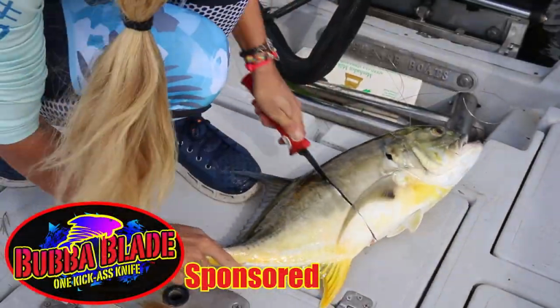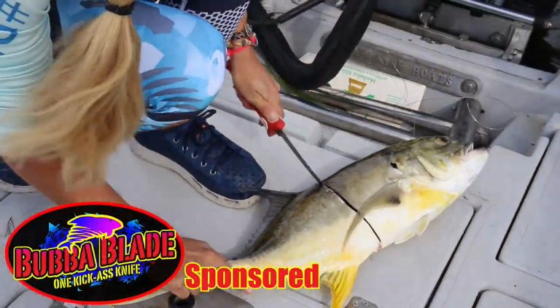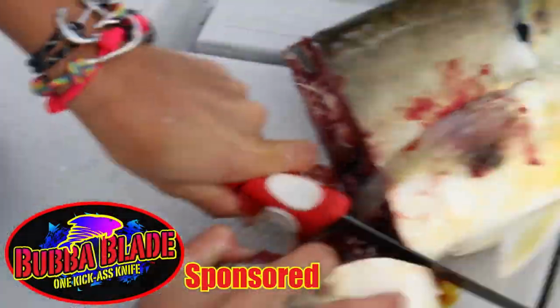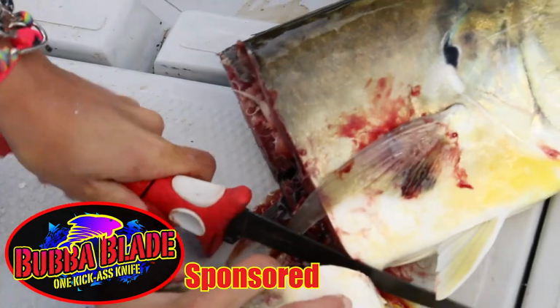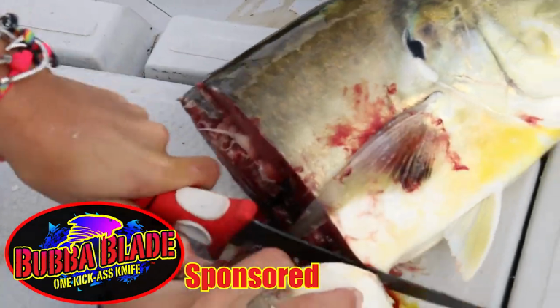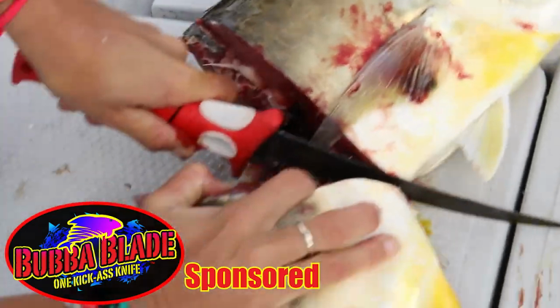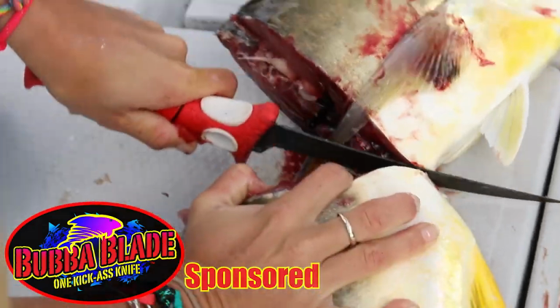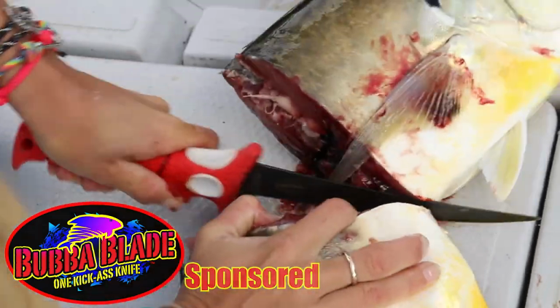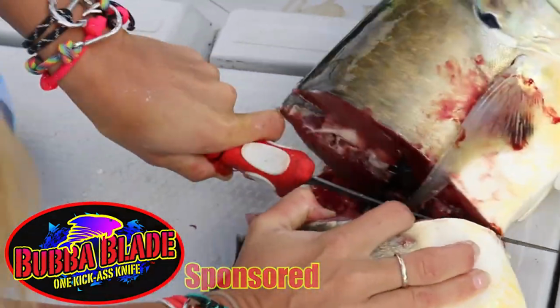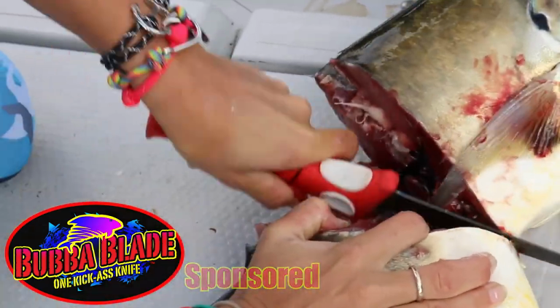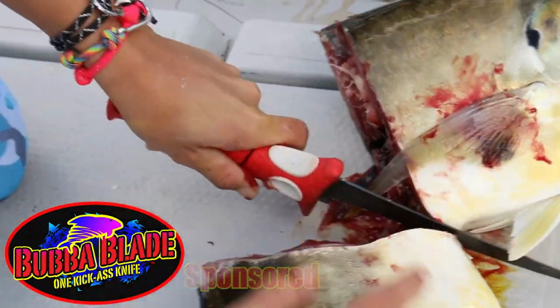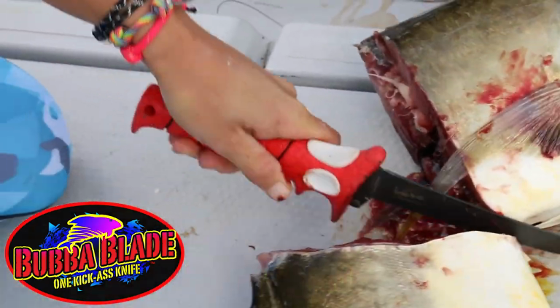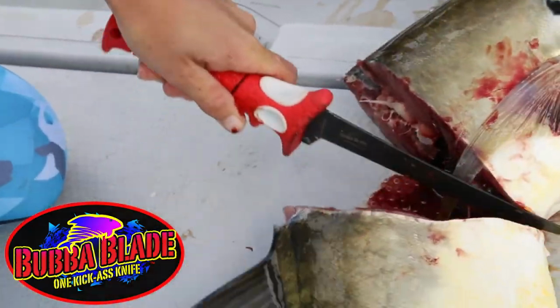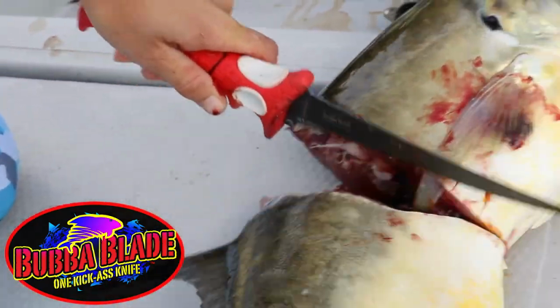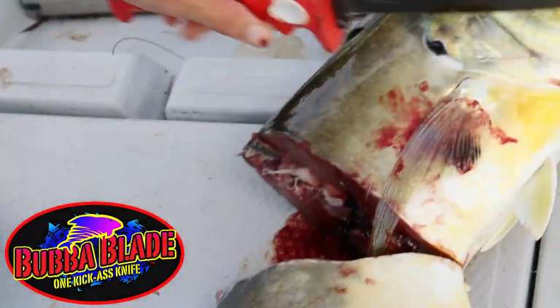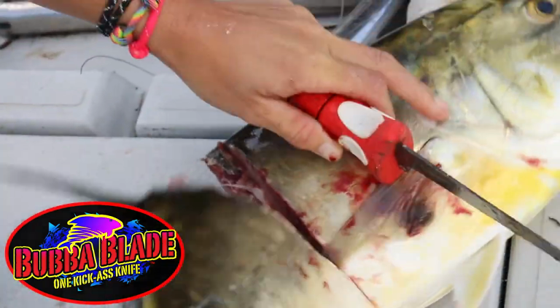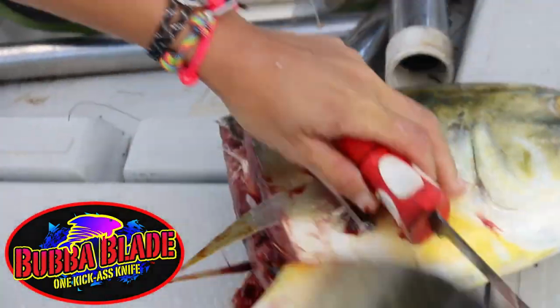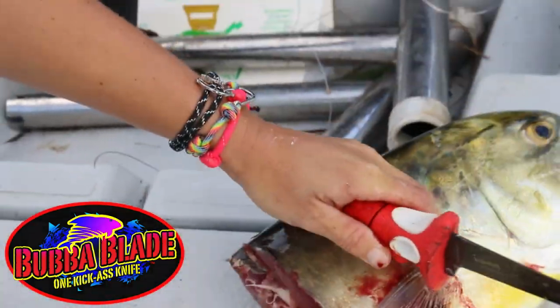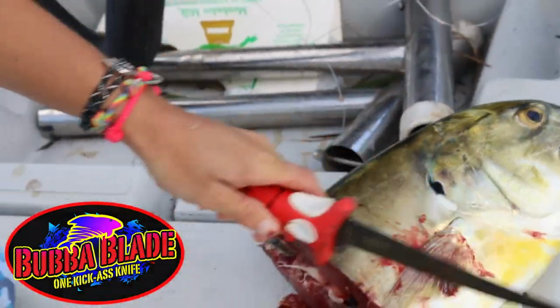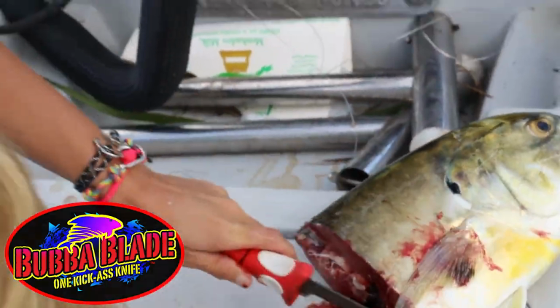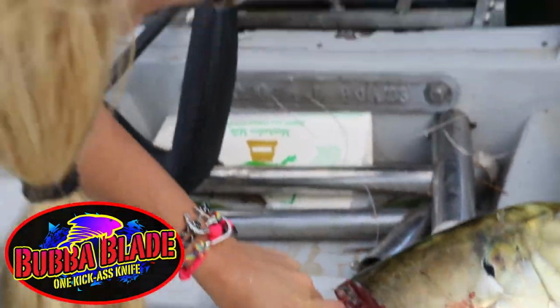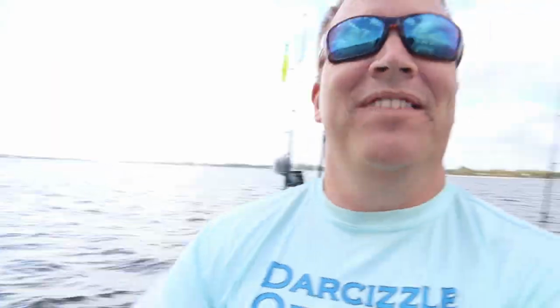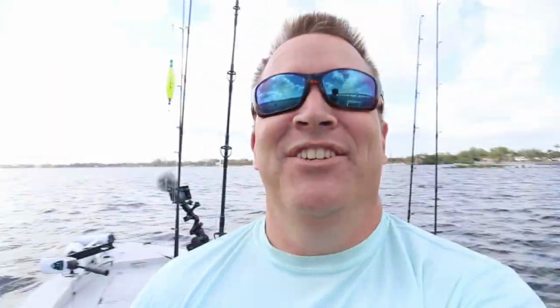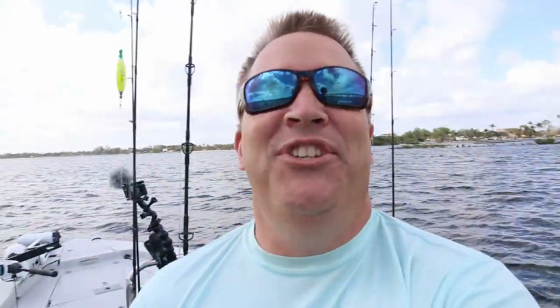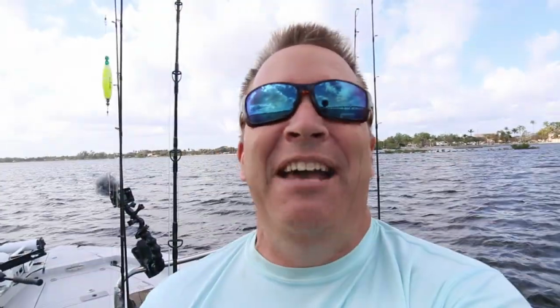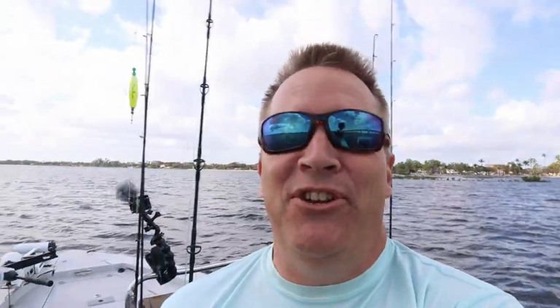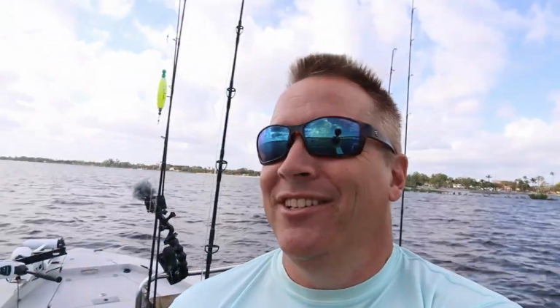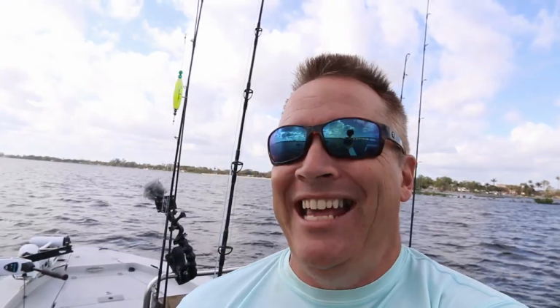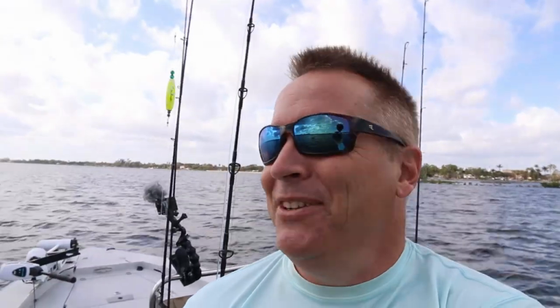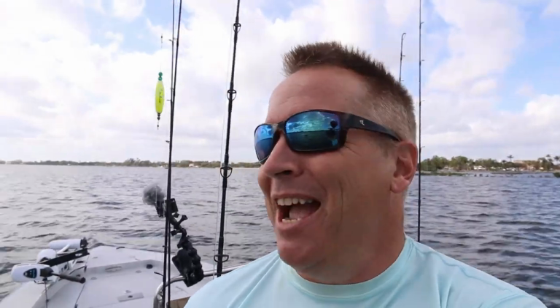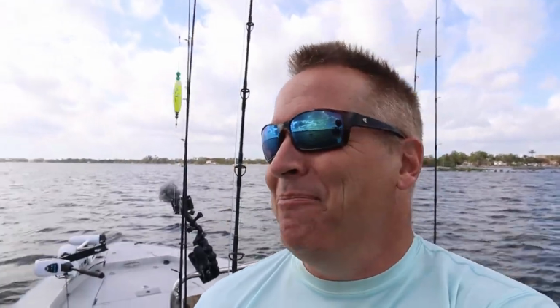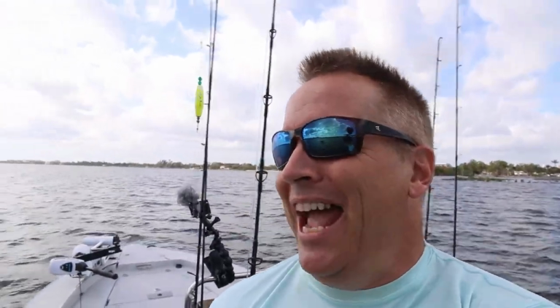I cut my fish open with my bow blade knife for bait. She's savage. Savage, Captain Pat.